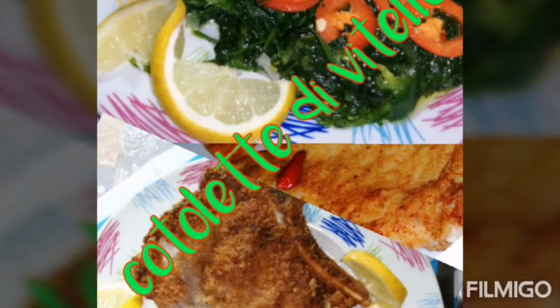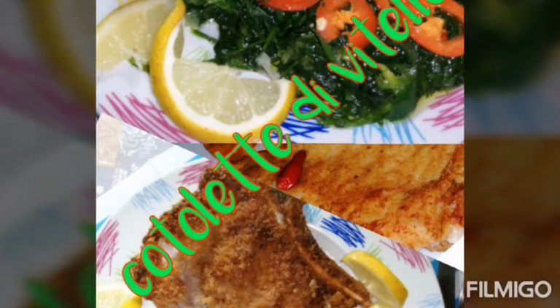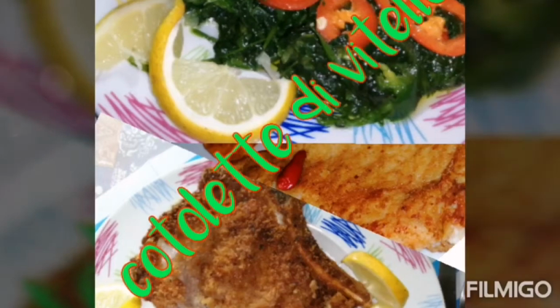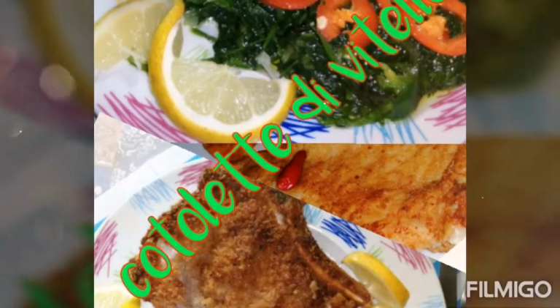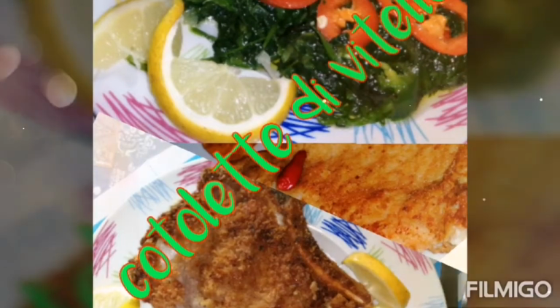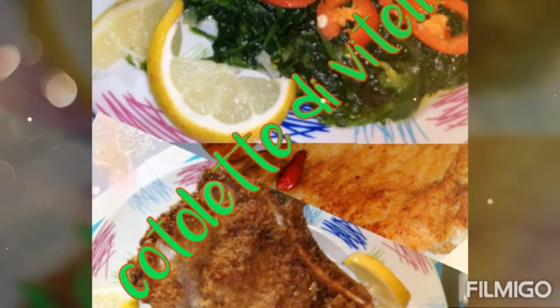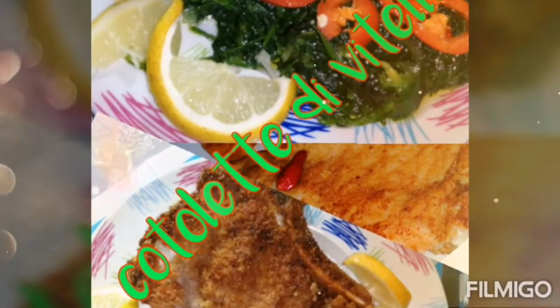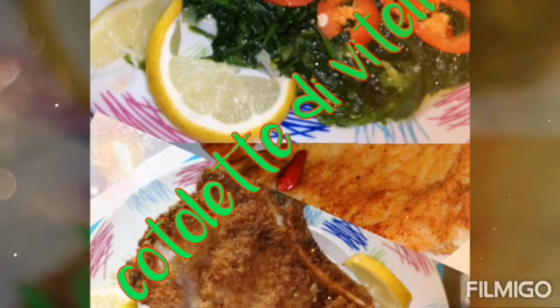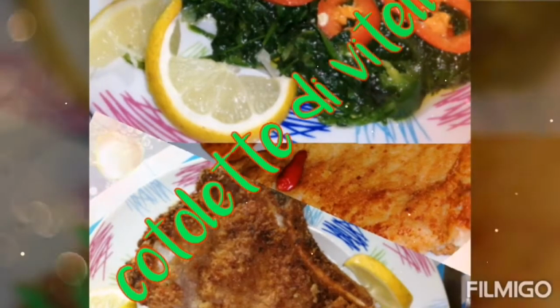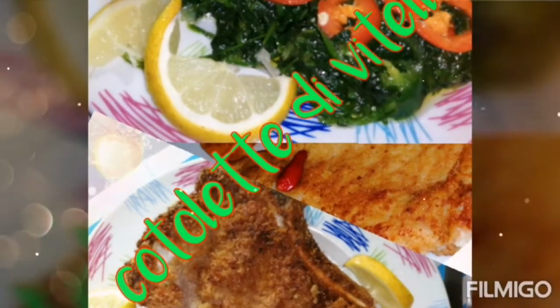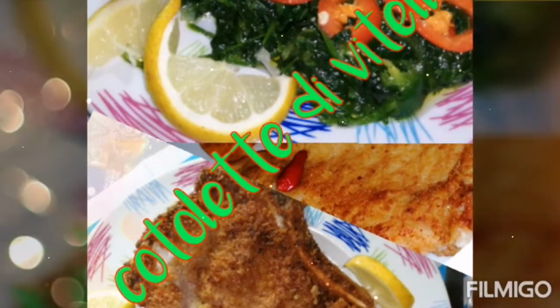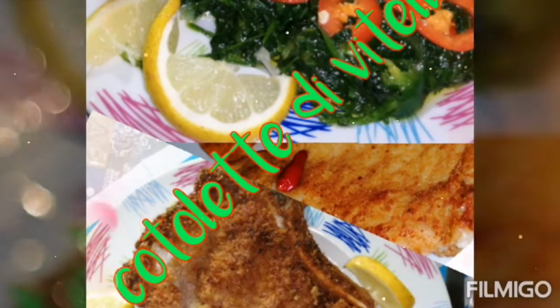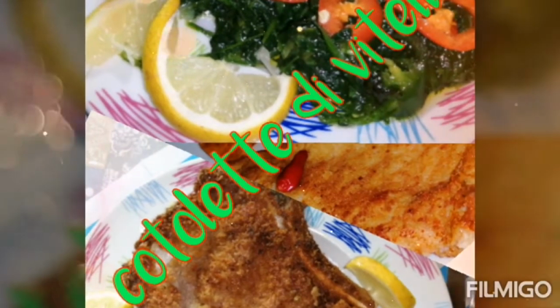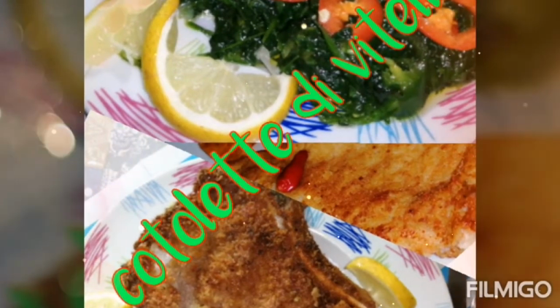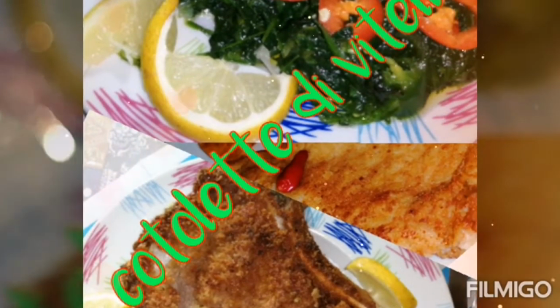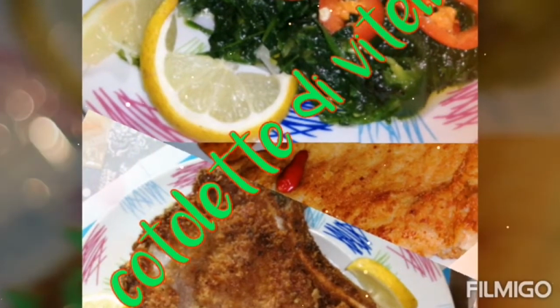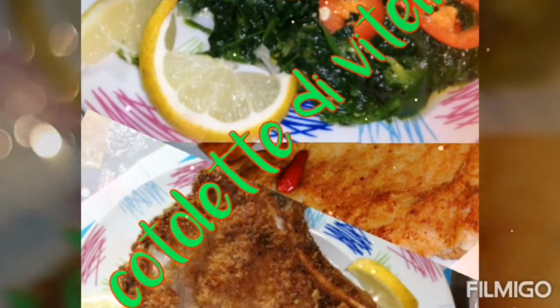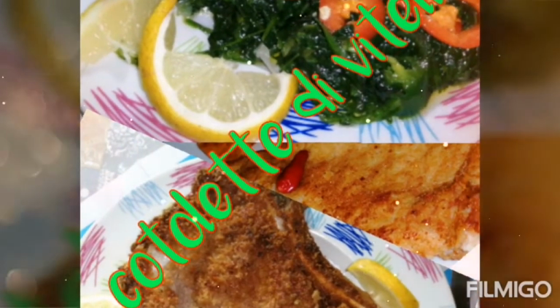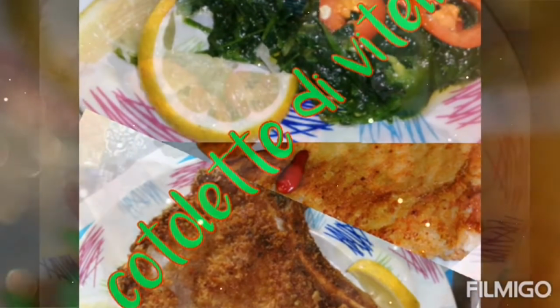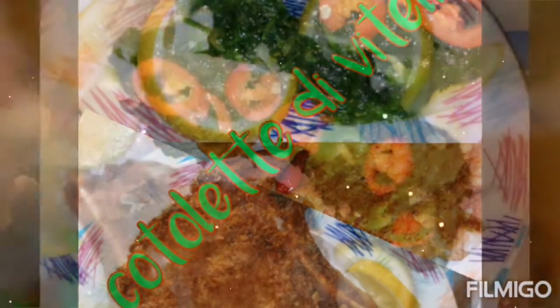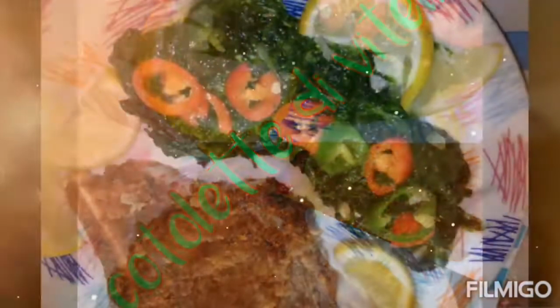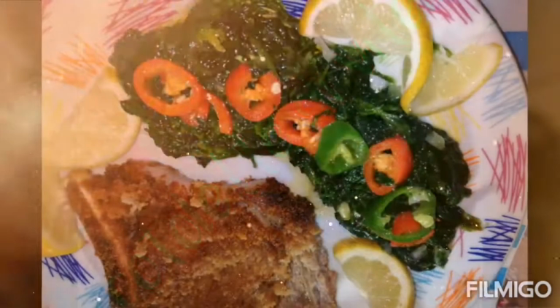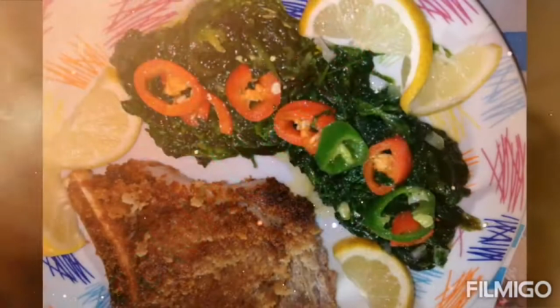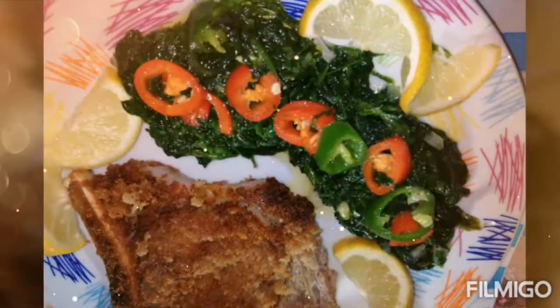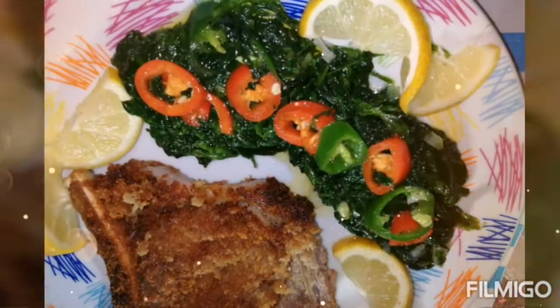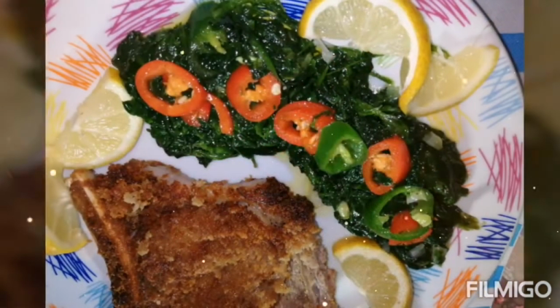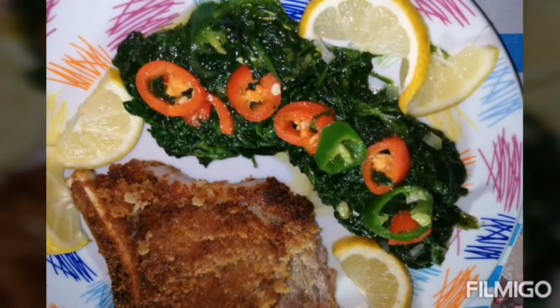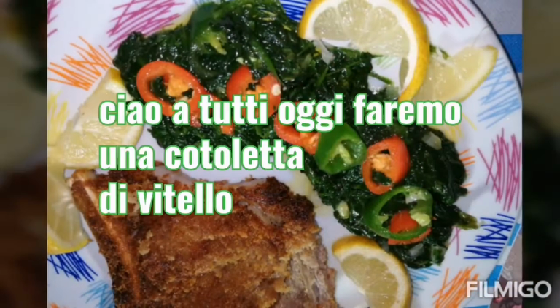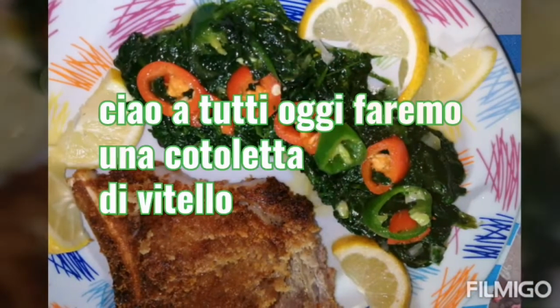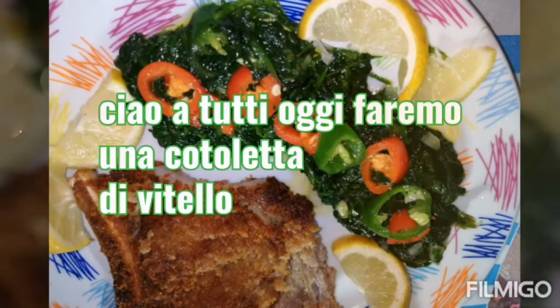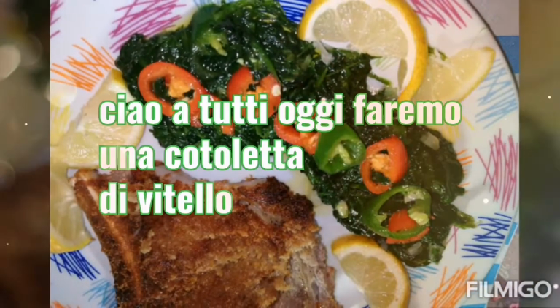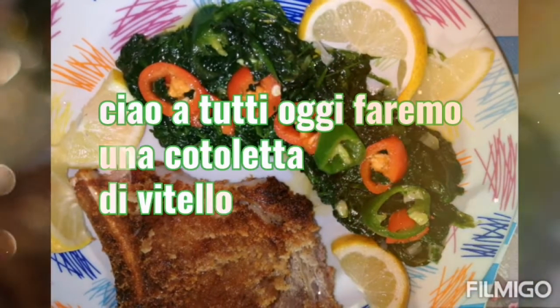Hi everybody! Today we're going to make a cotelita with spinach.